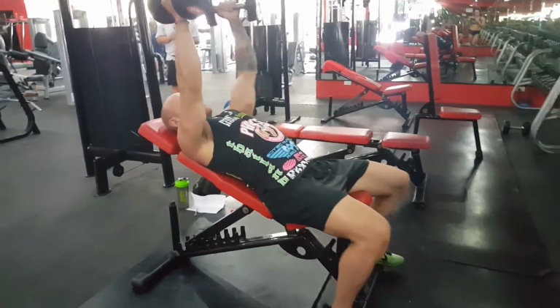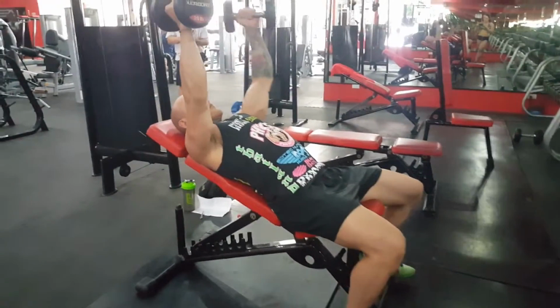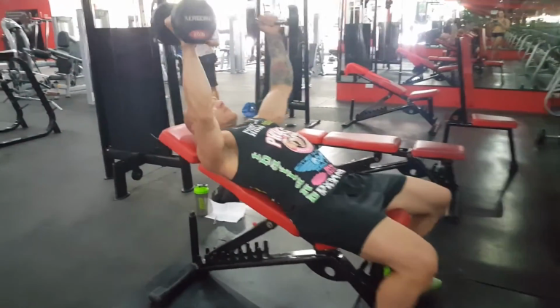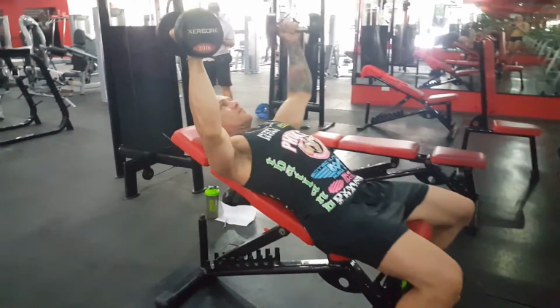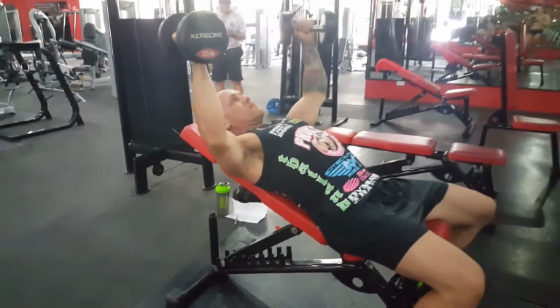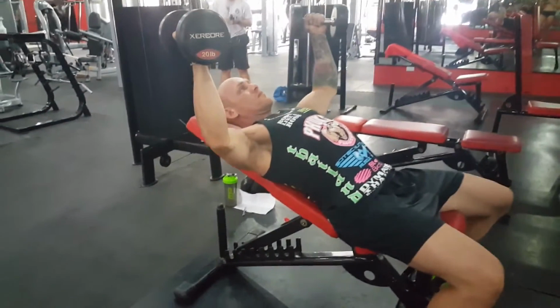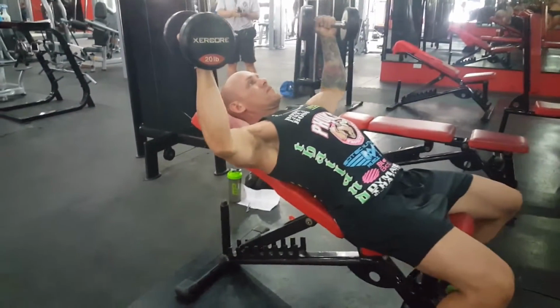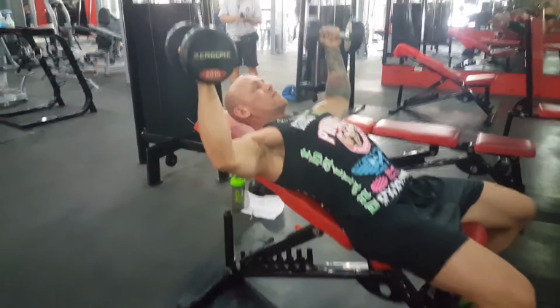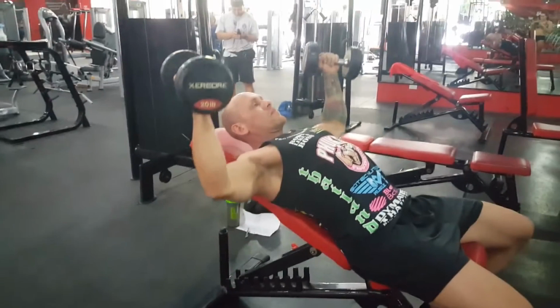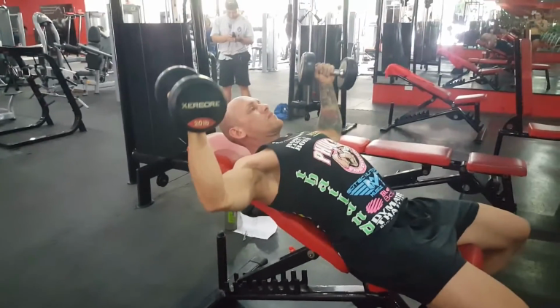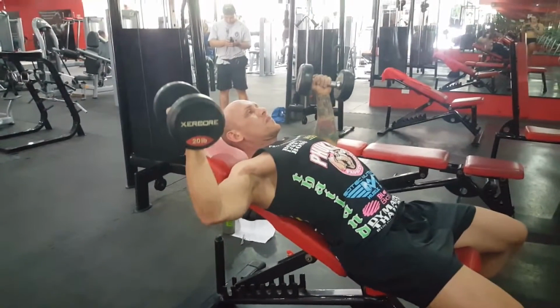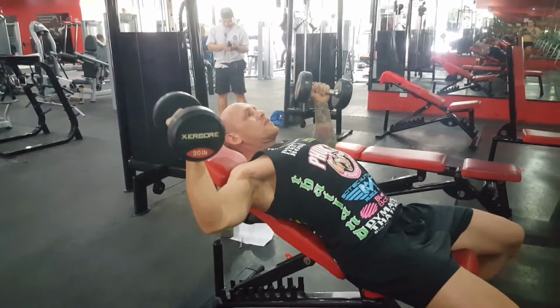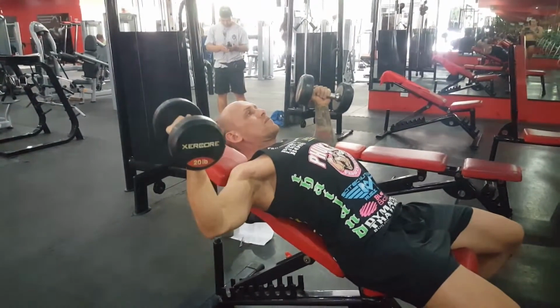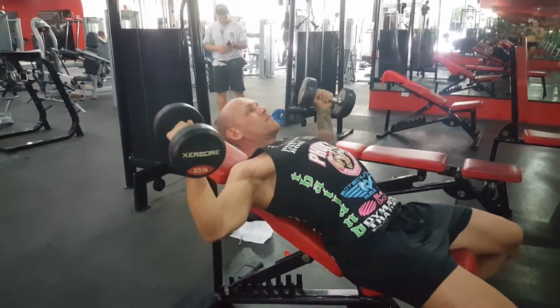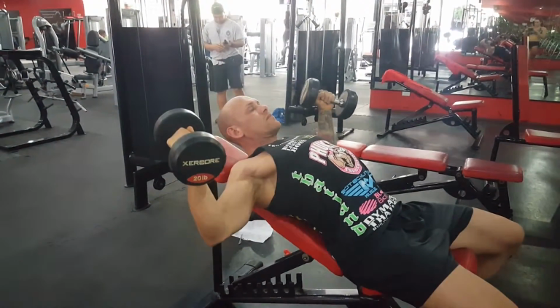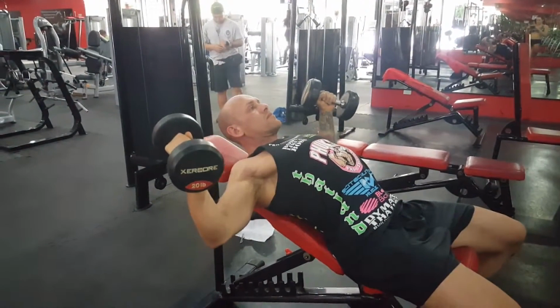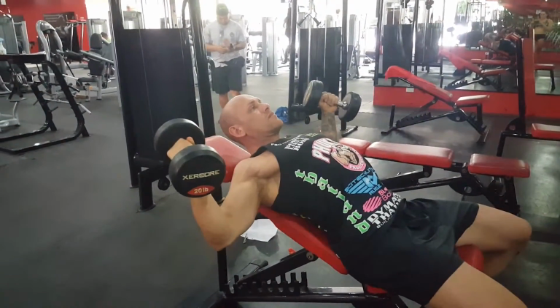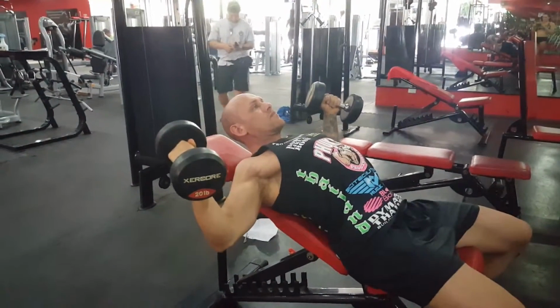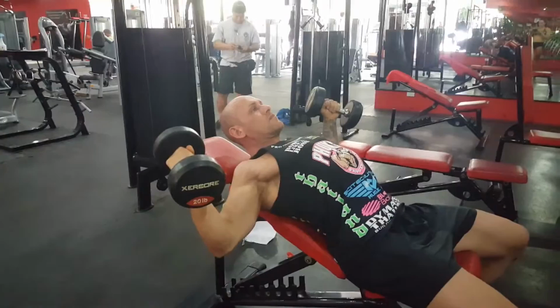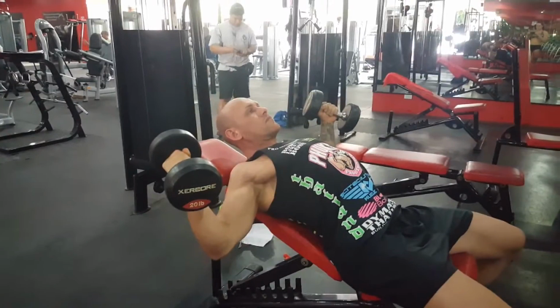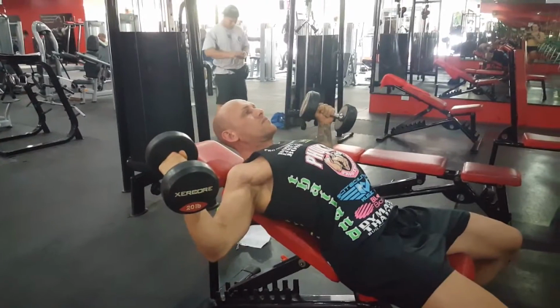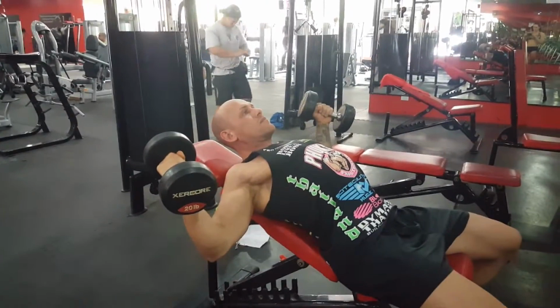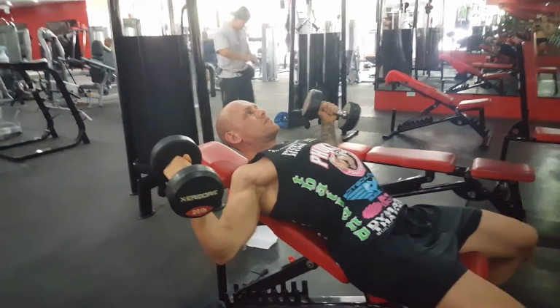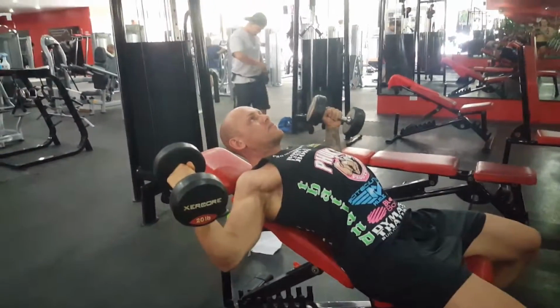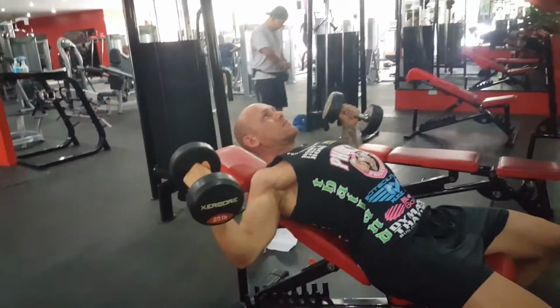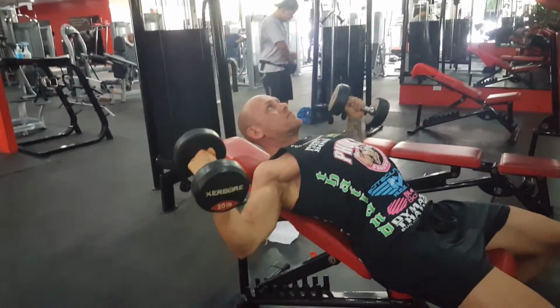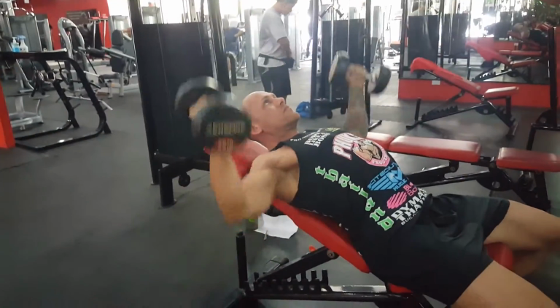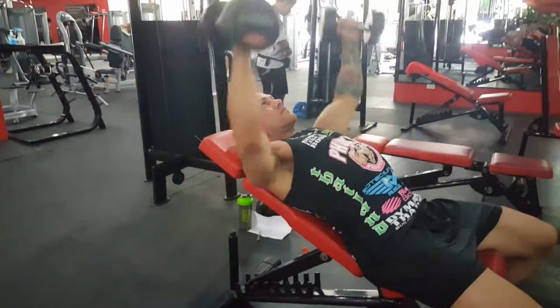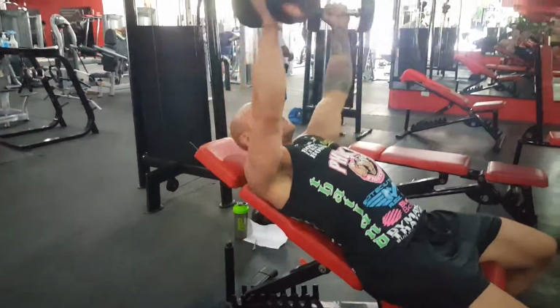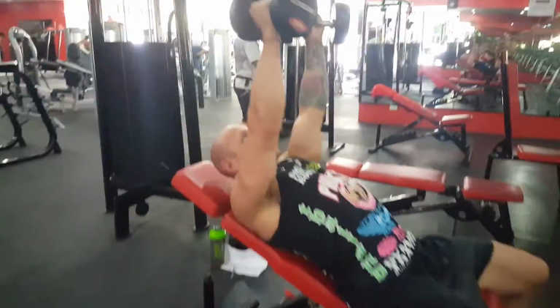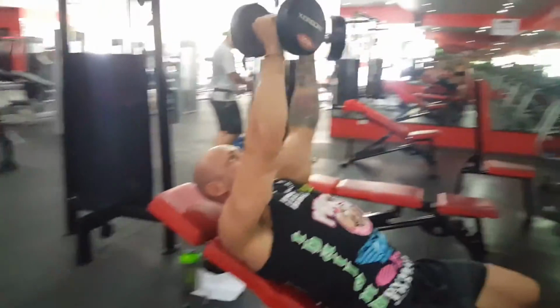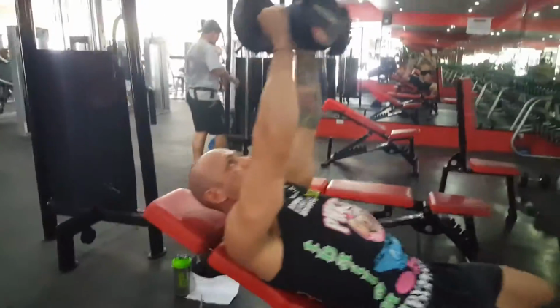He's bringing the dumbbells down, going to come down until he feels a stretch in his chest, then come back up and squeeze.